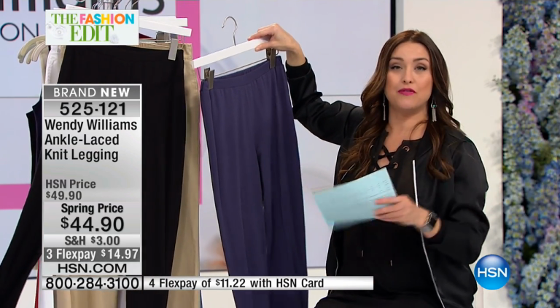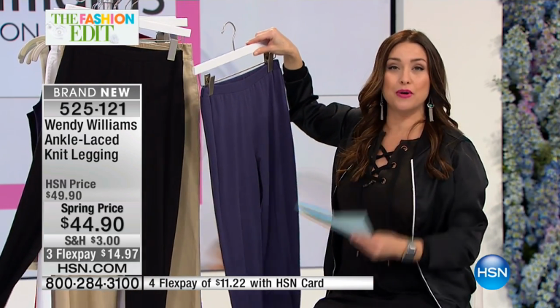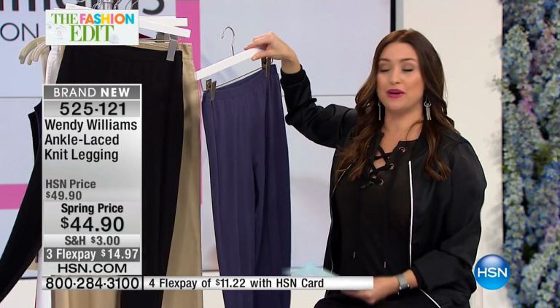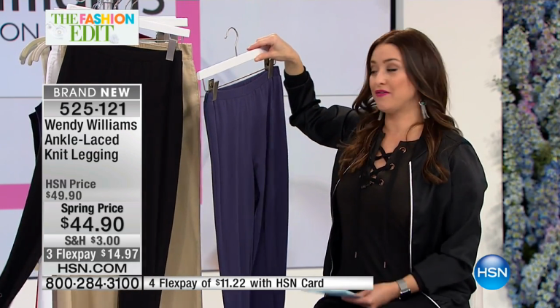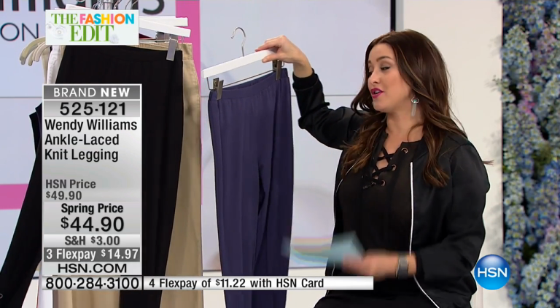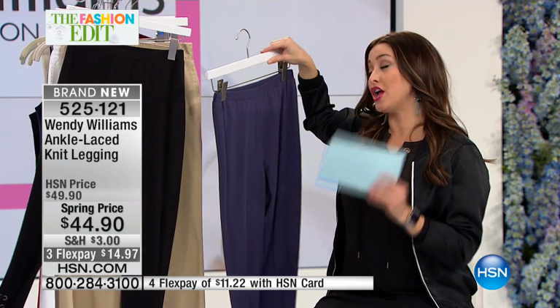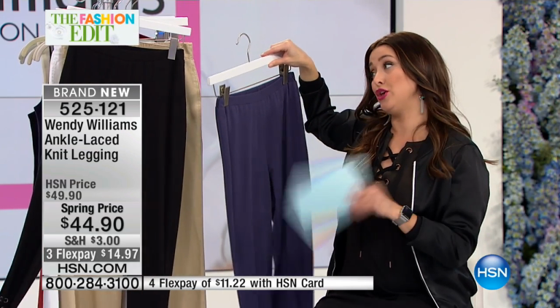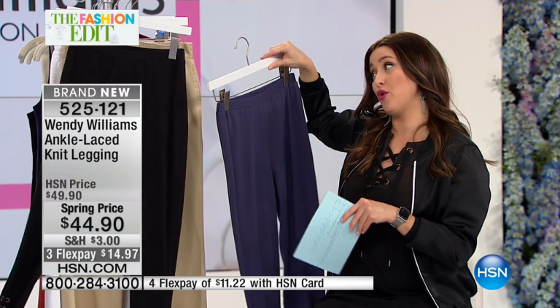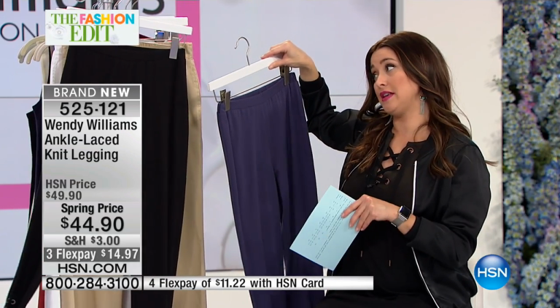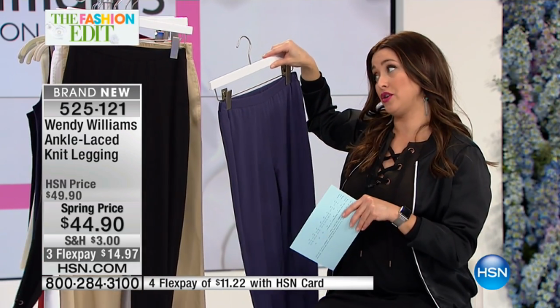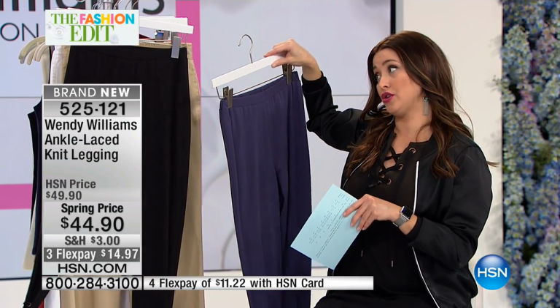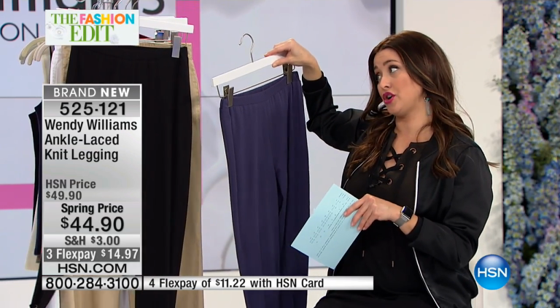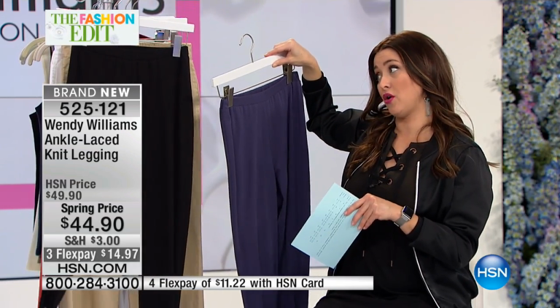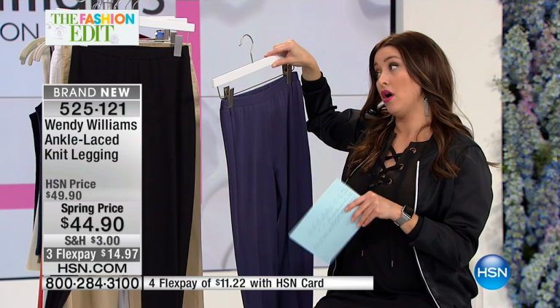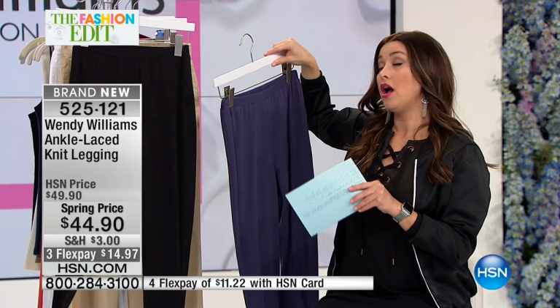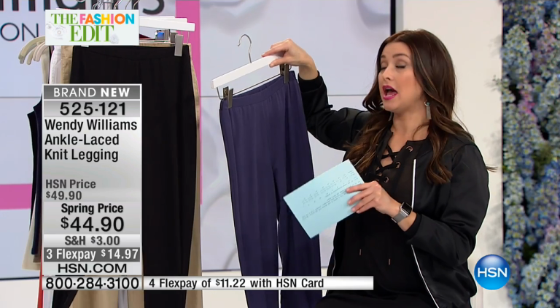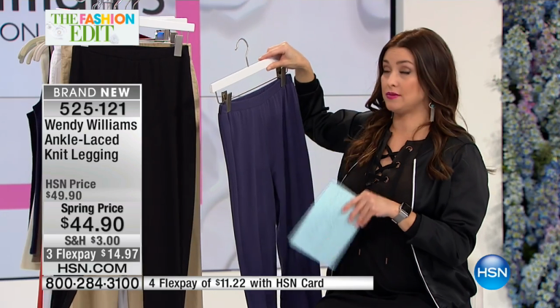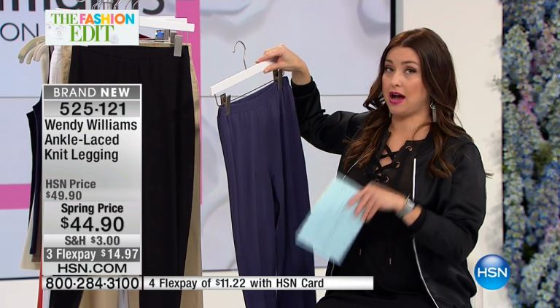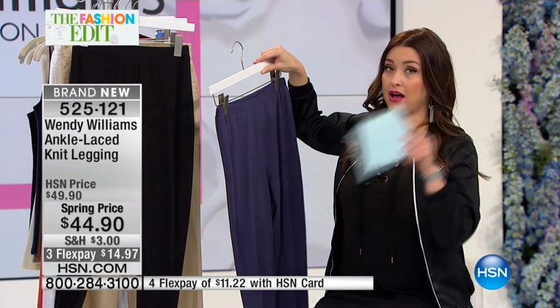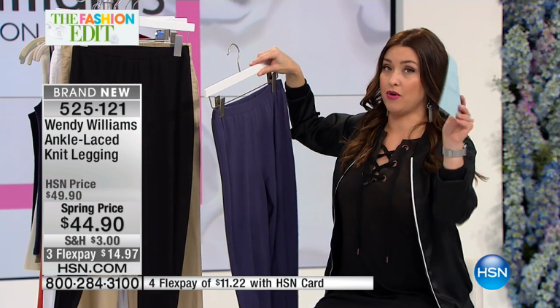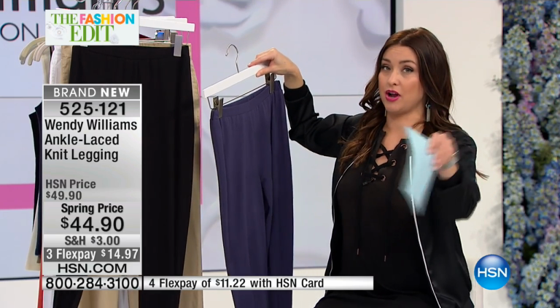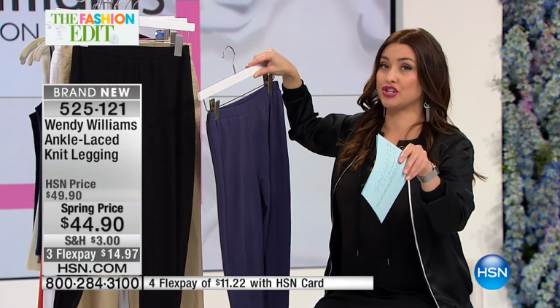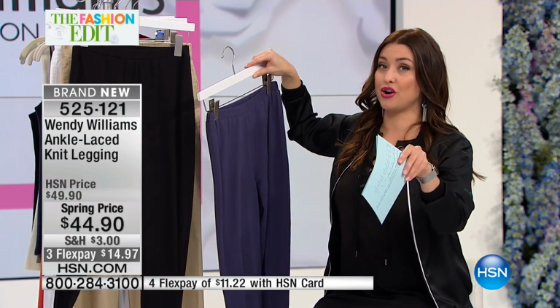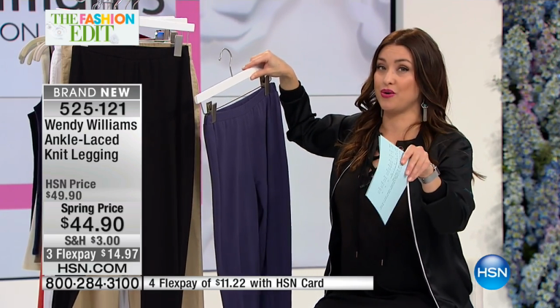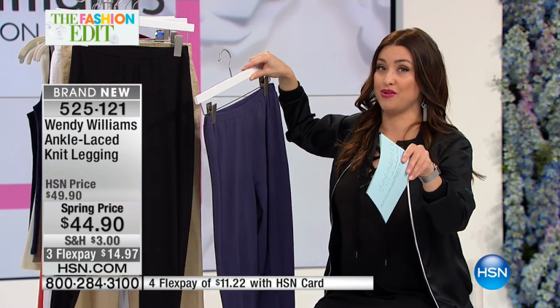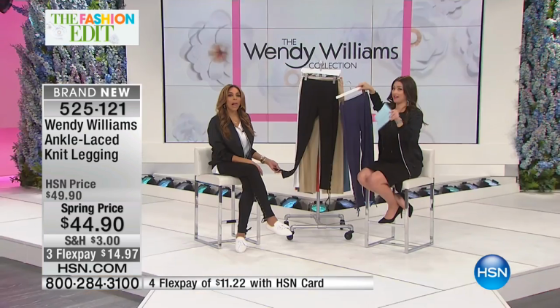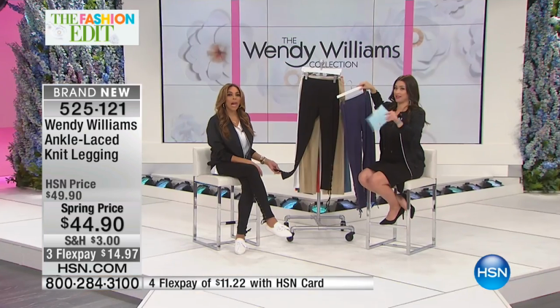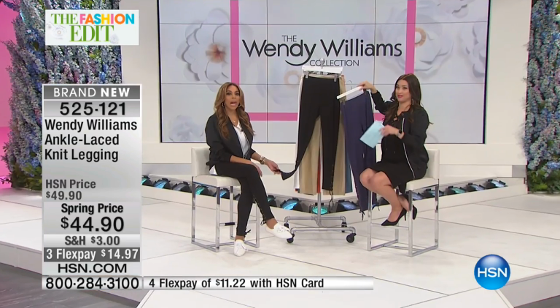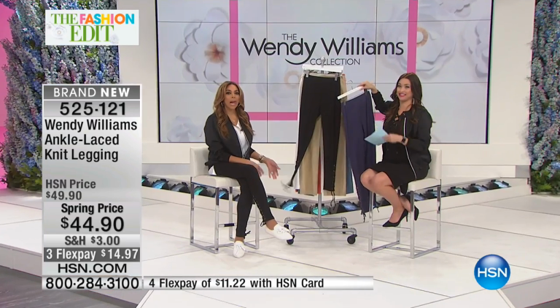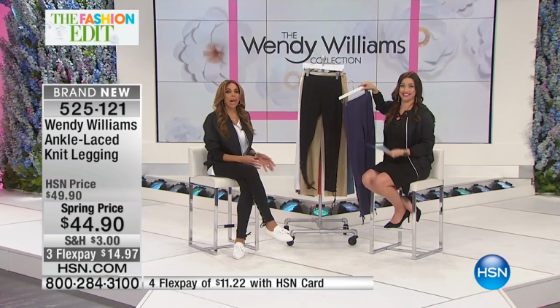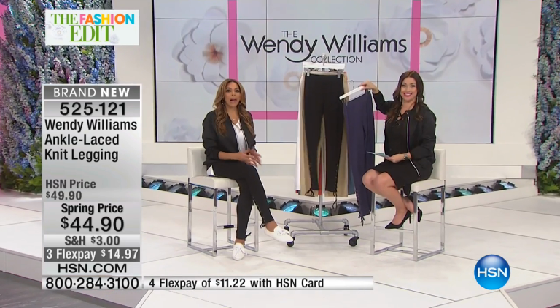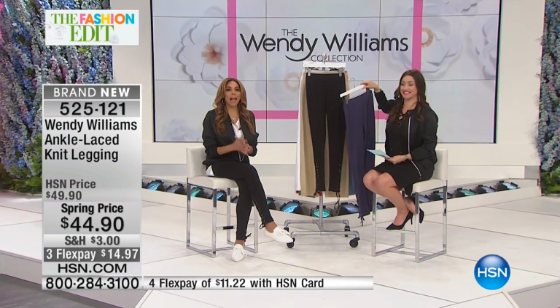Before we go any further, you wore these on your show. We want to show you that clip, so take a look at this.